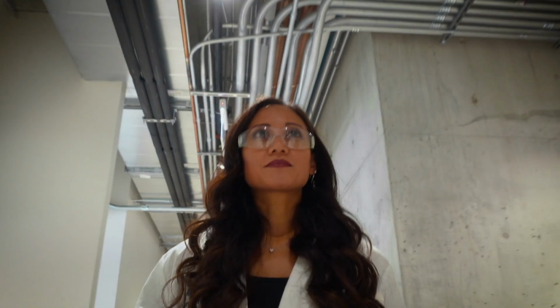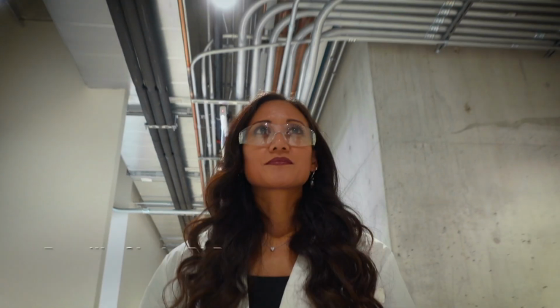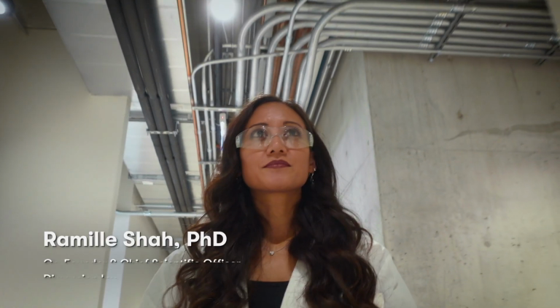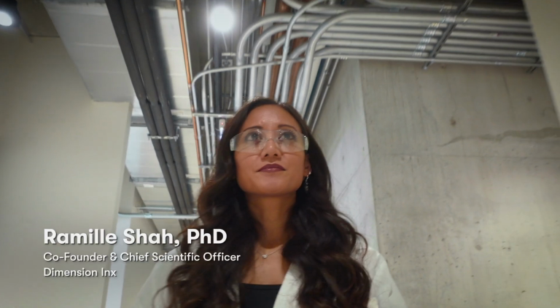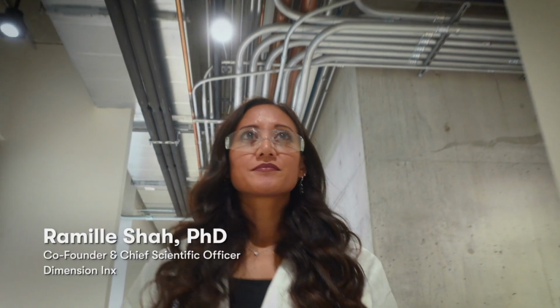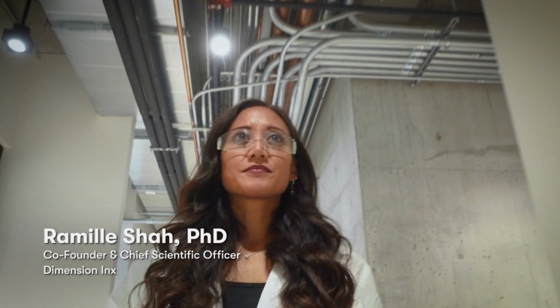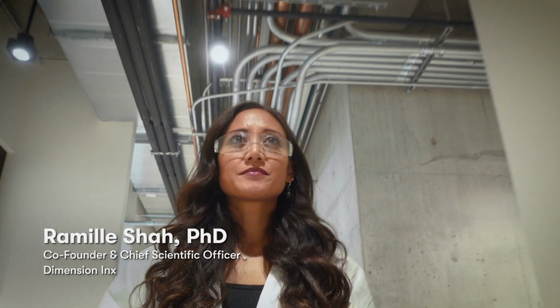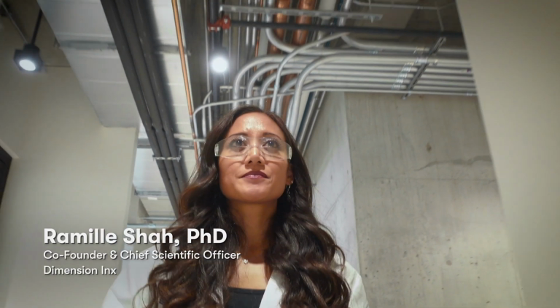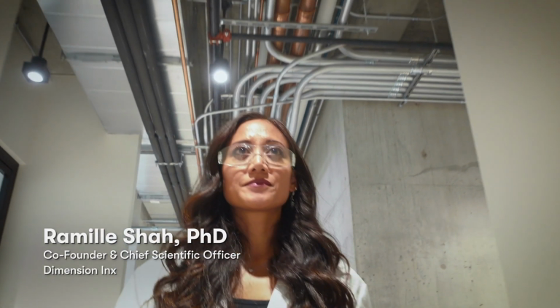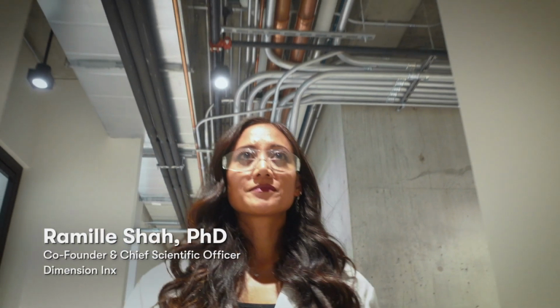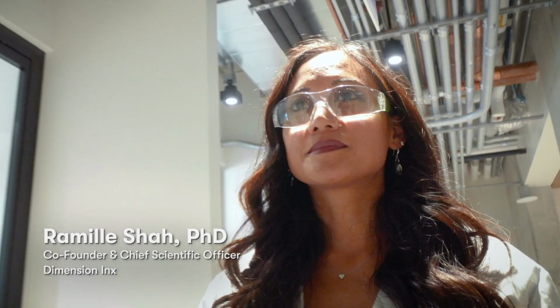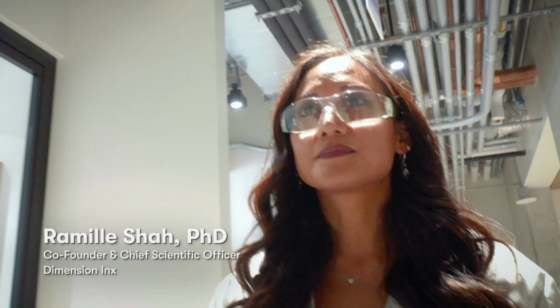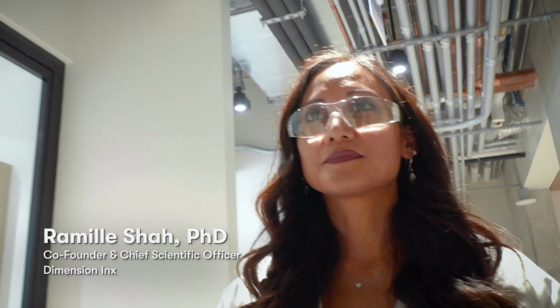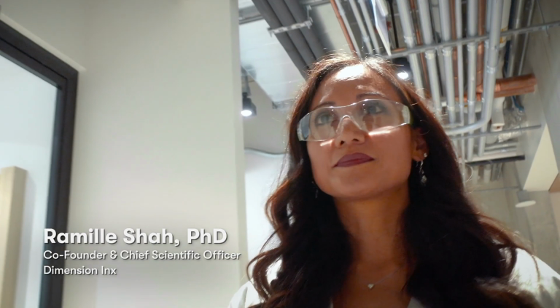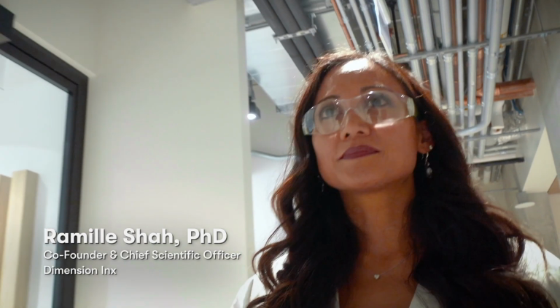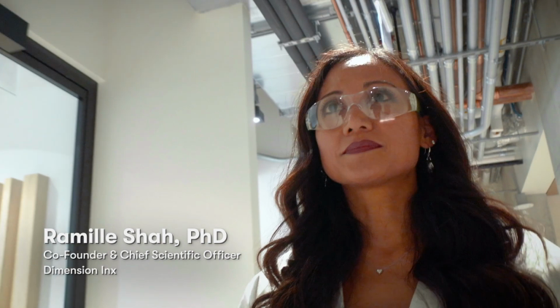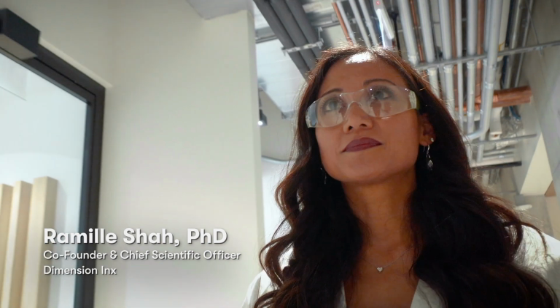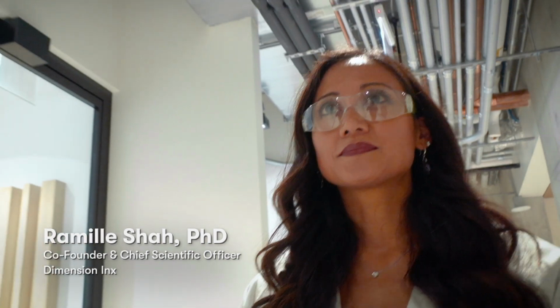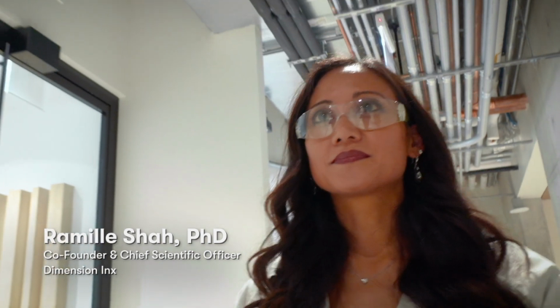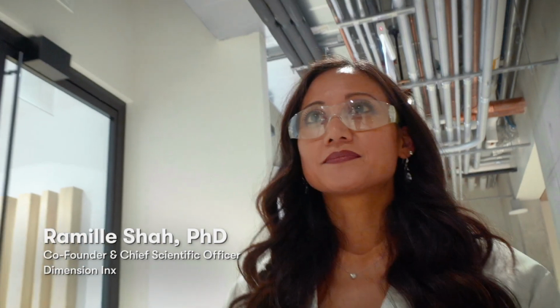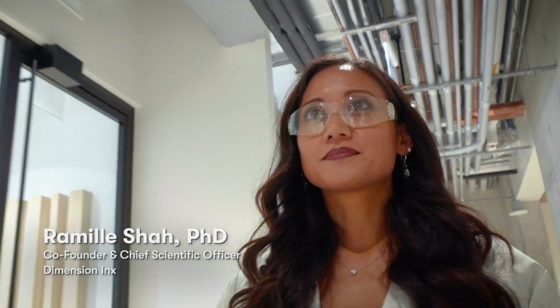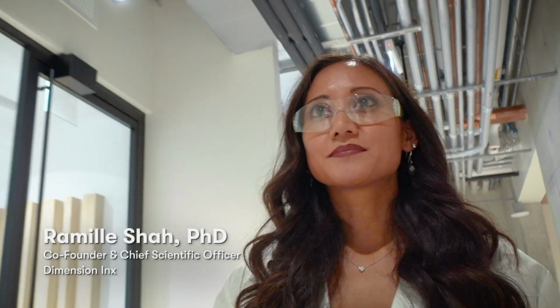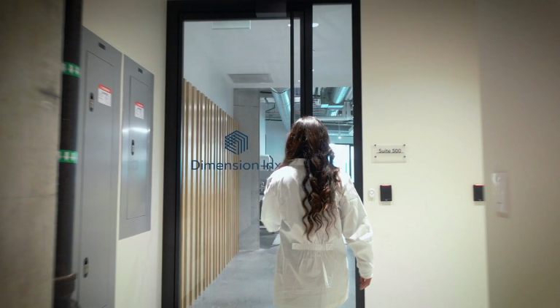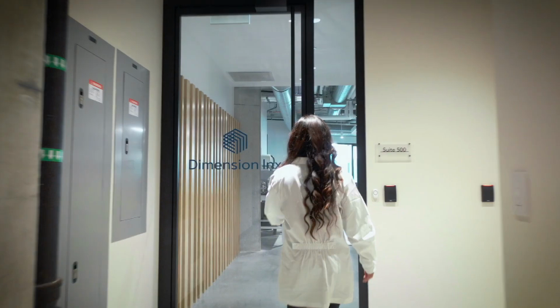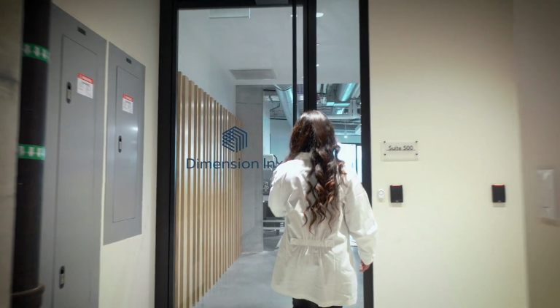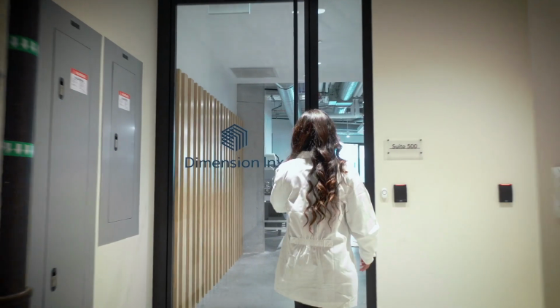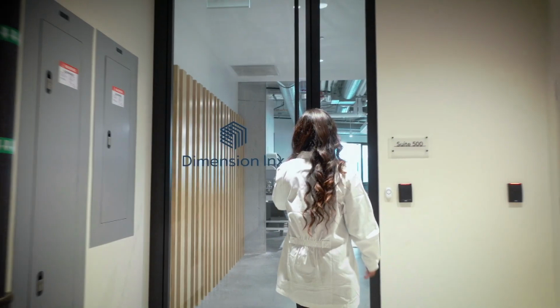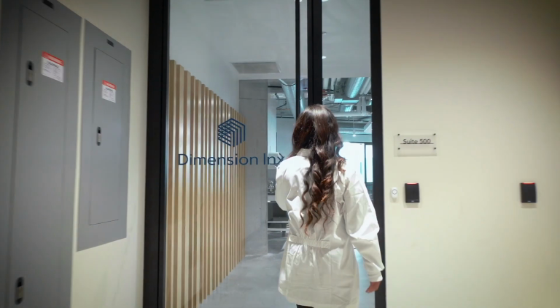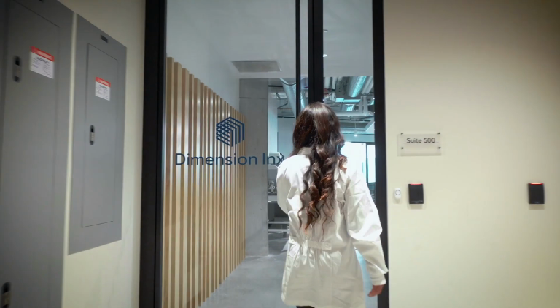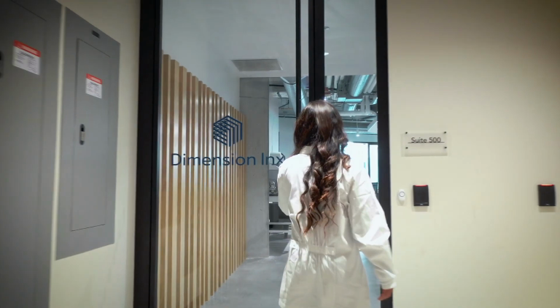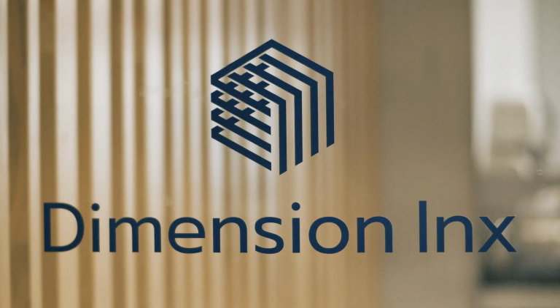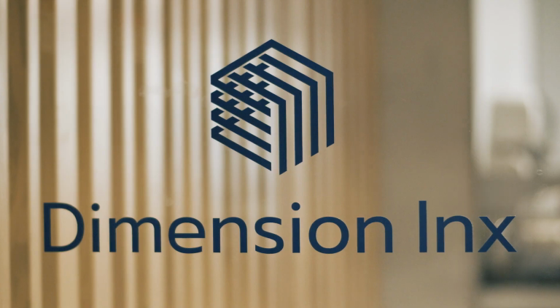My name is Ramil Shah. I am the Chief Scientific Officer and Head of R&D at Dimension Inks.